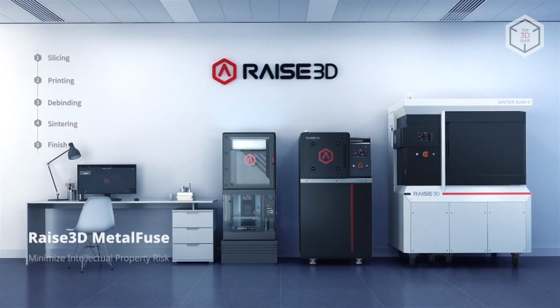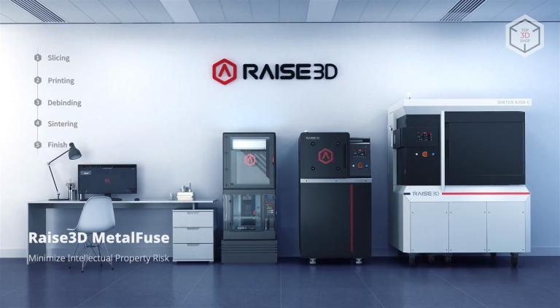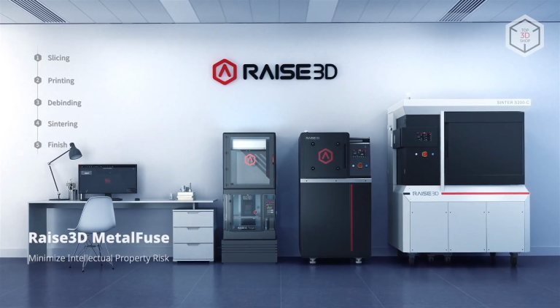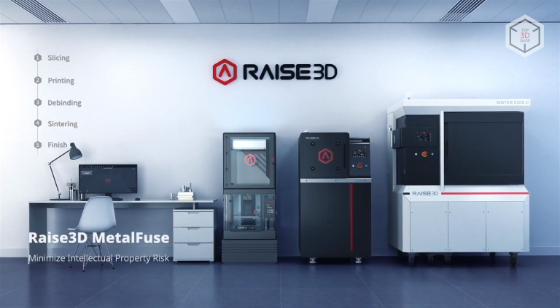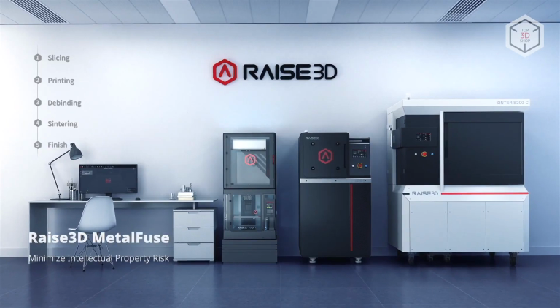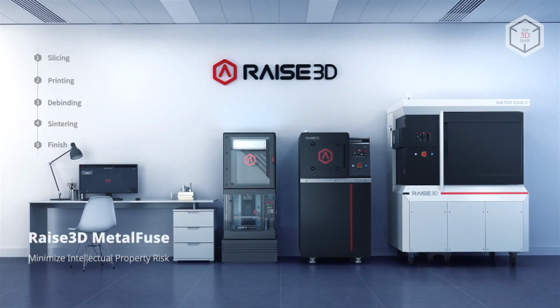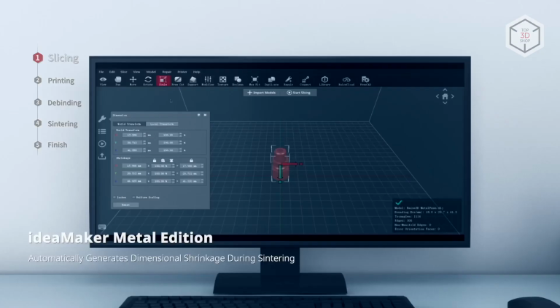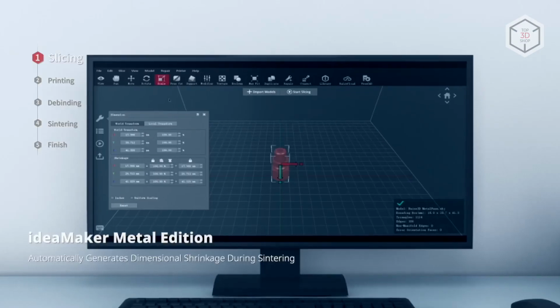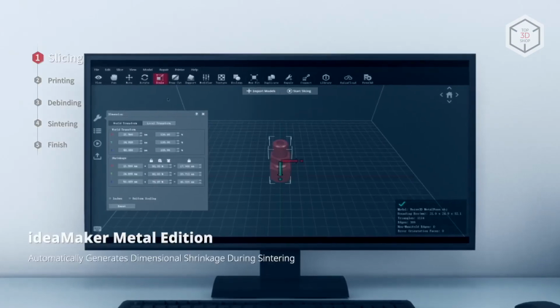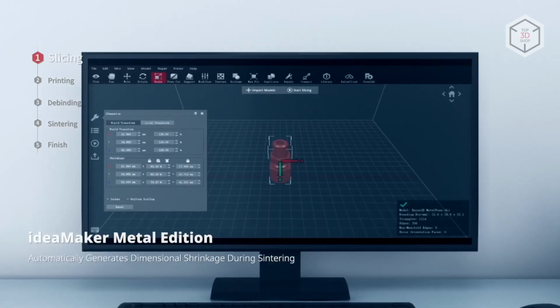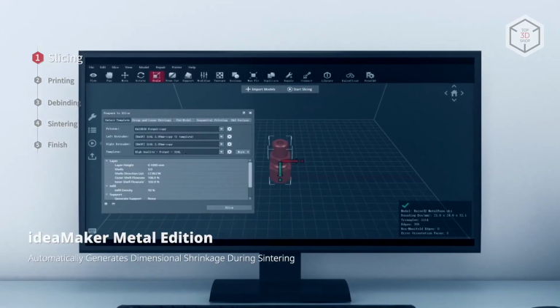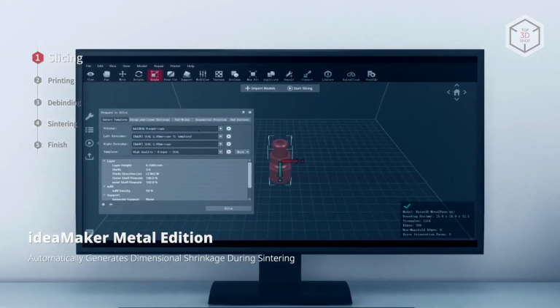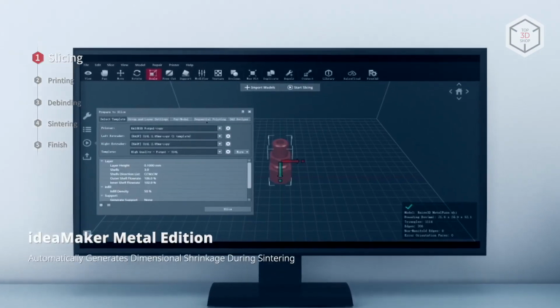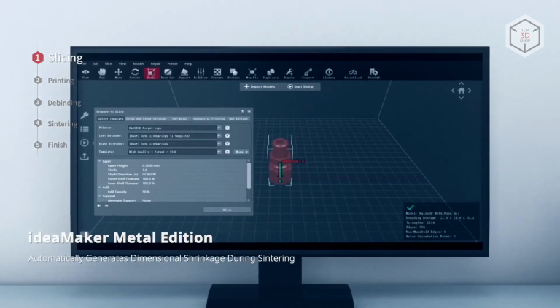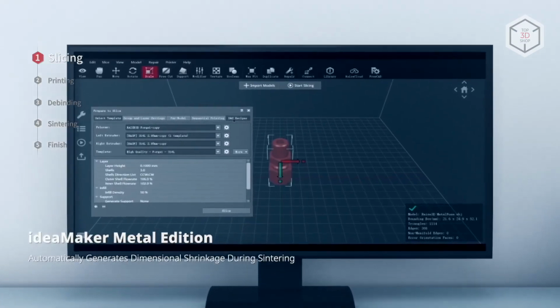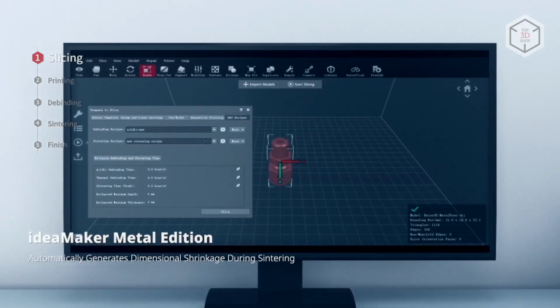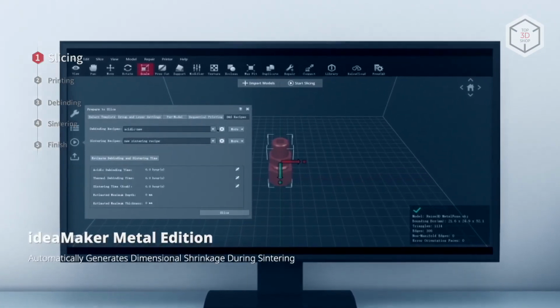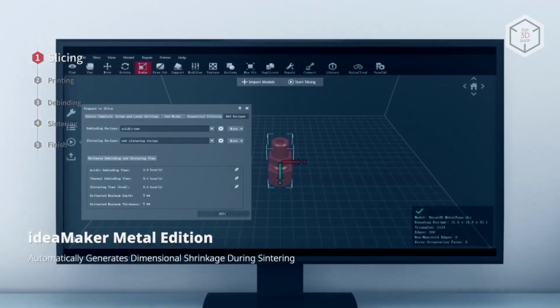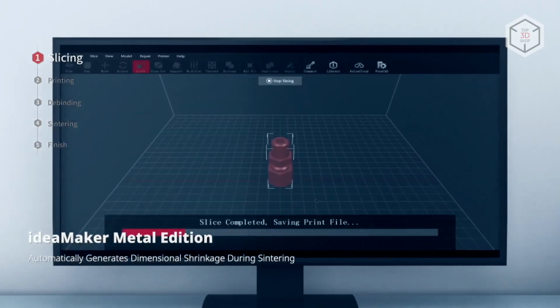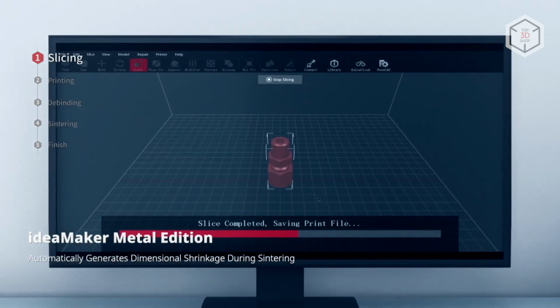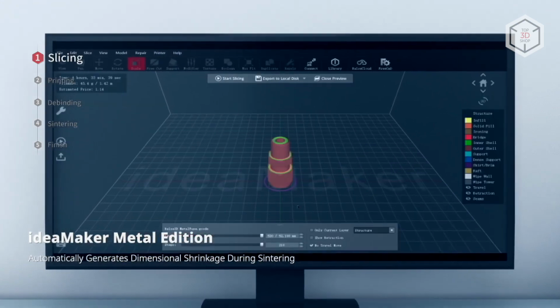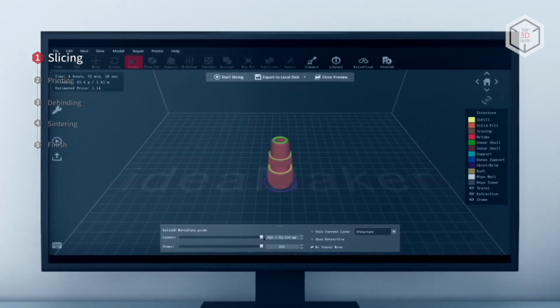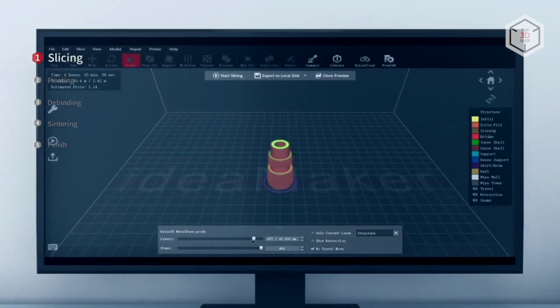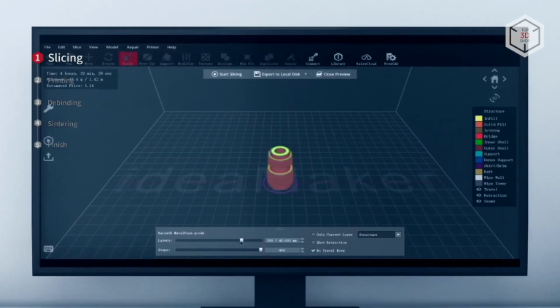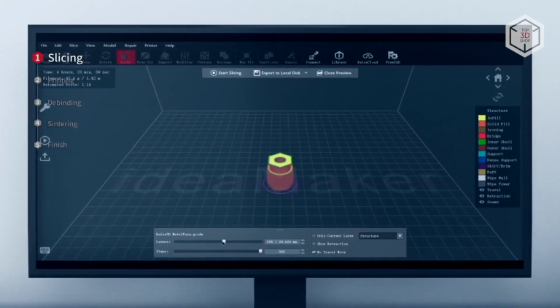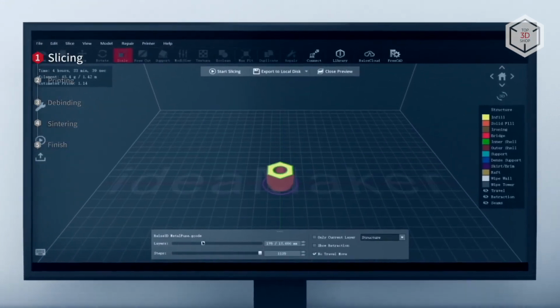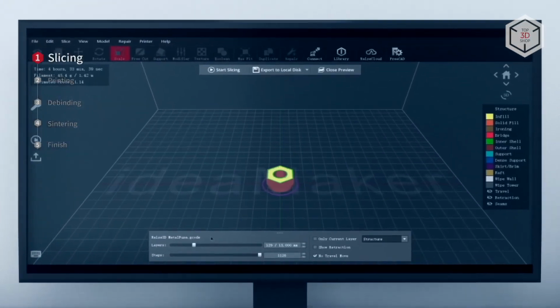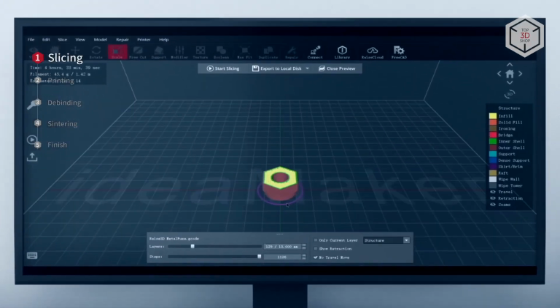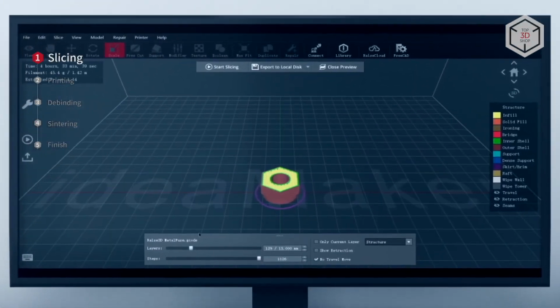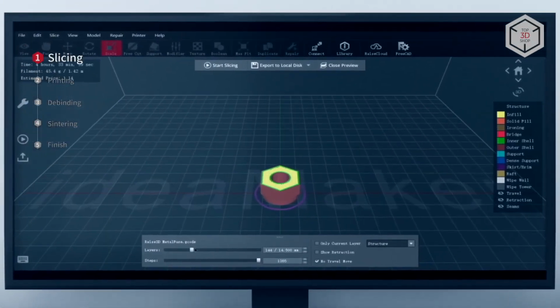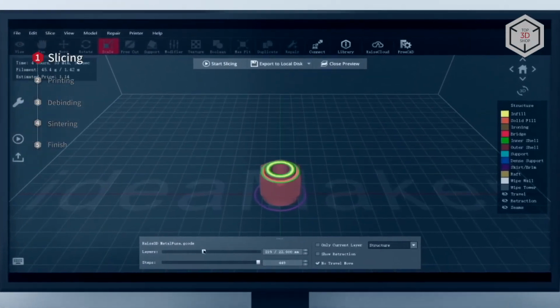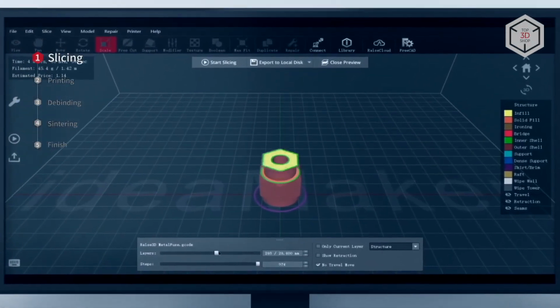To prepare digital models for printing, Raze3D offers a special version of the IdeaMaker software, namely the Metal Edition.